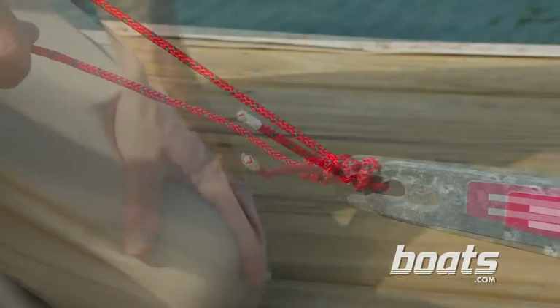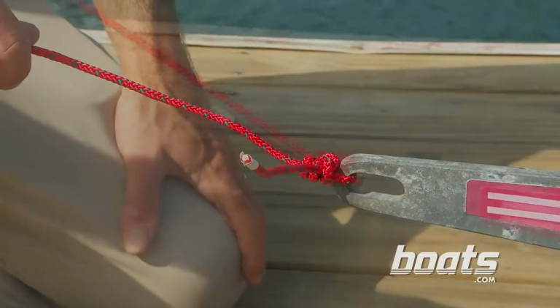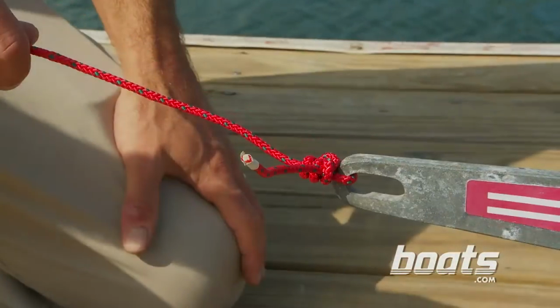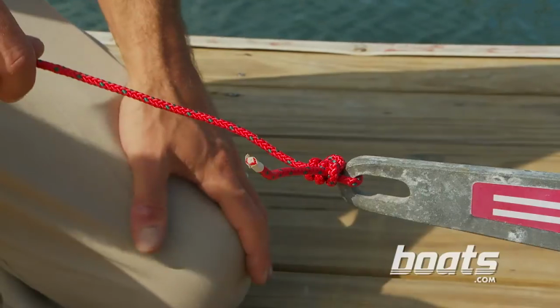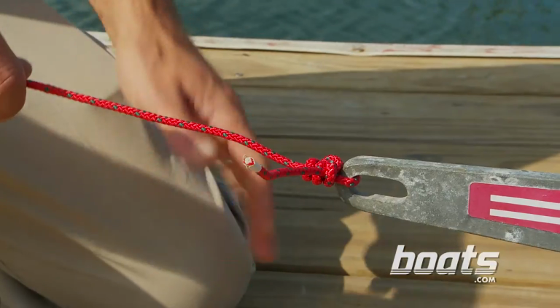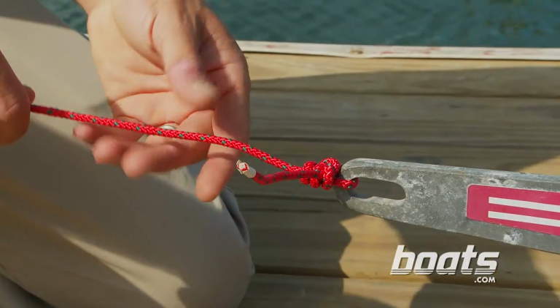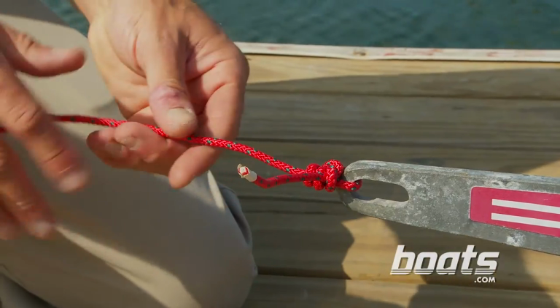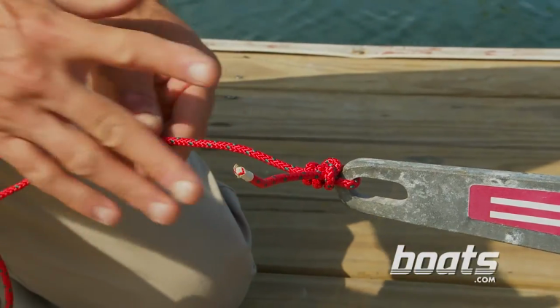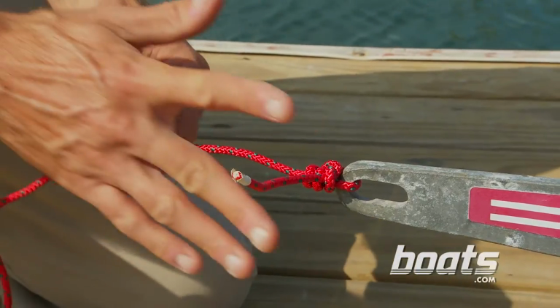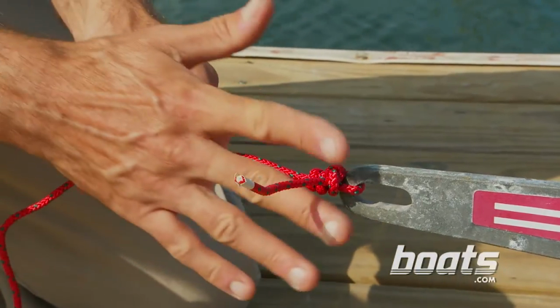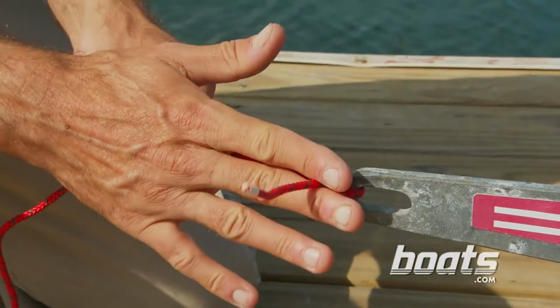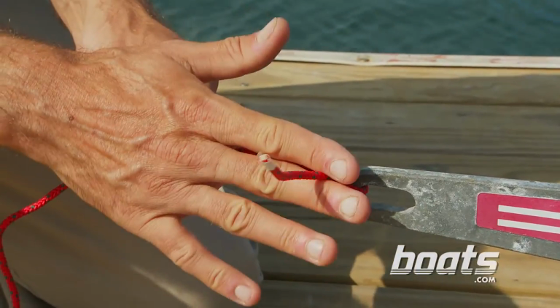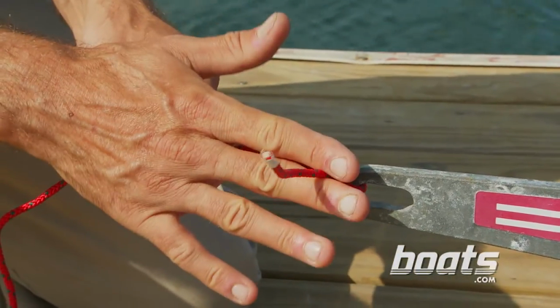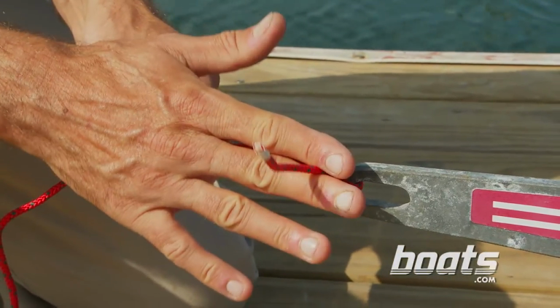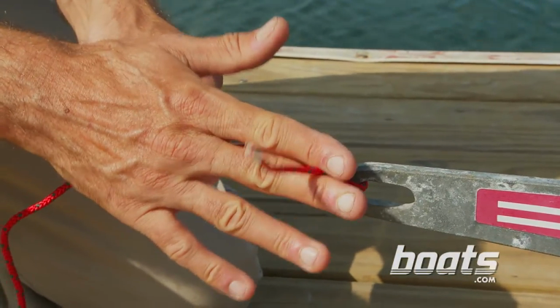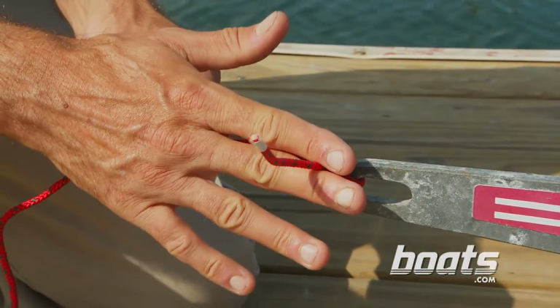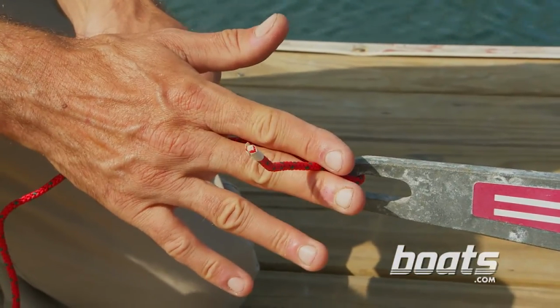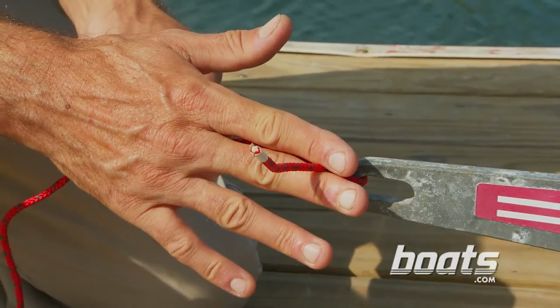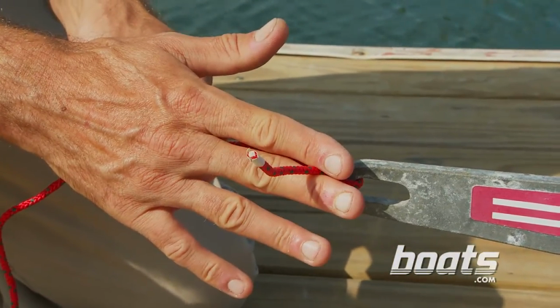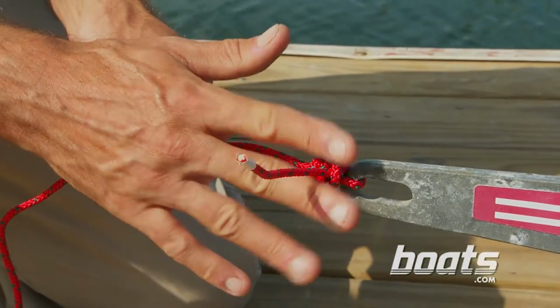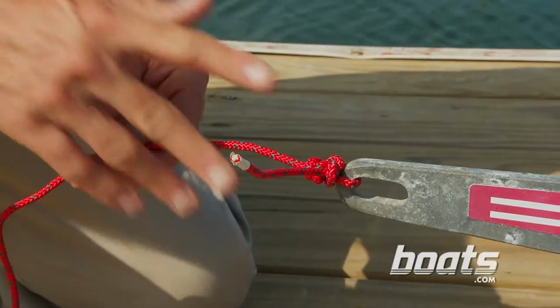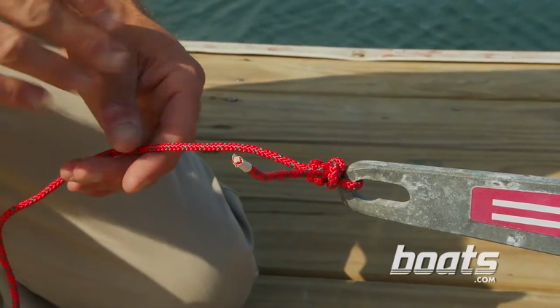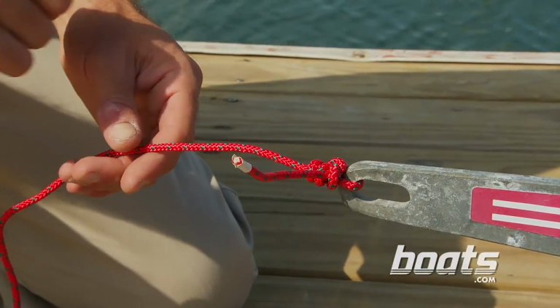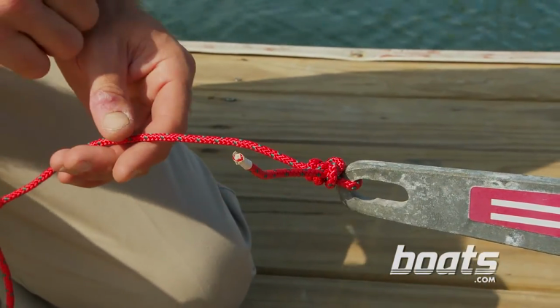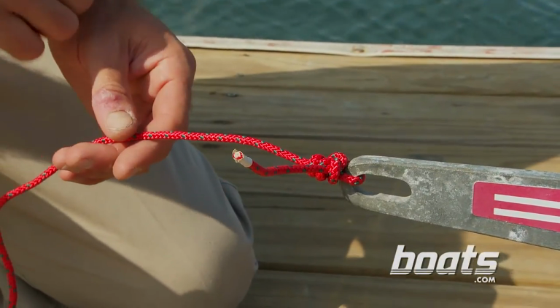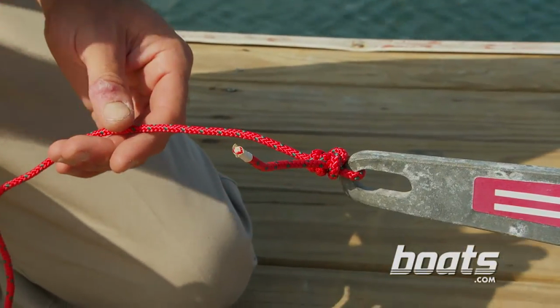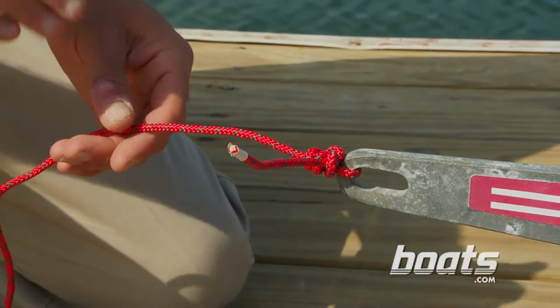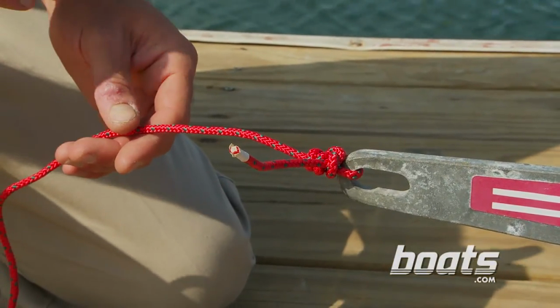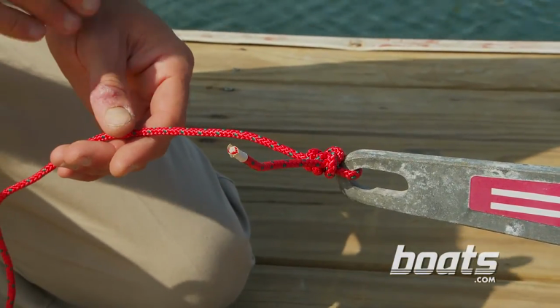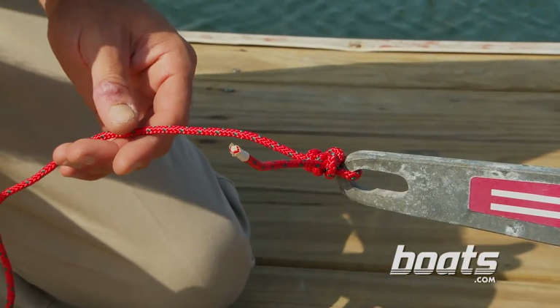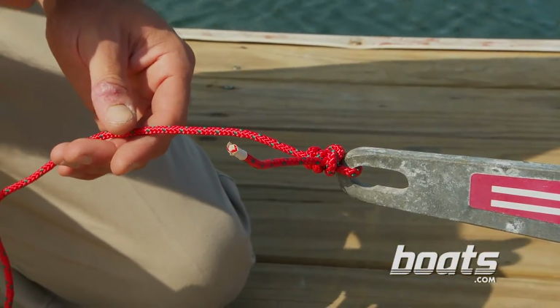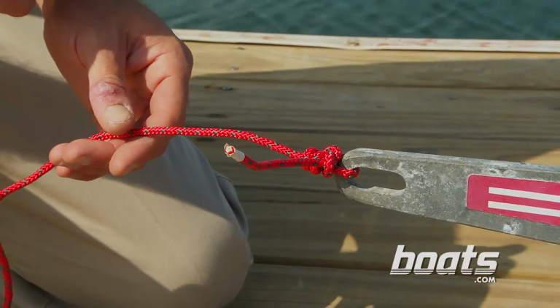Of course, you'll also want to clip off this tag end. Don't give the fish anything extra to see.